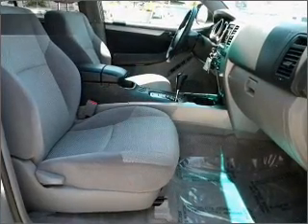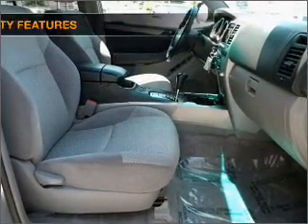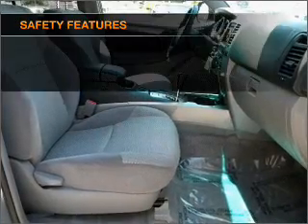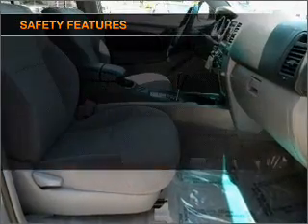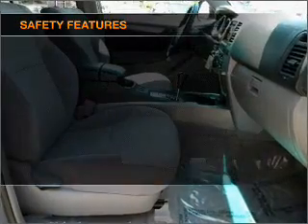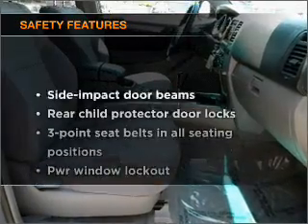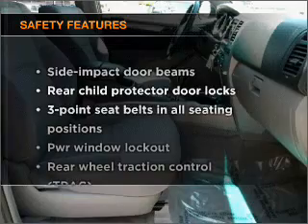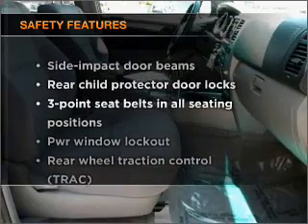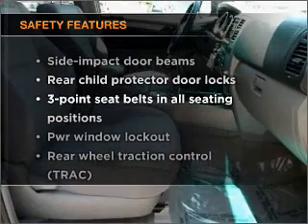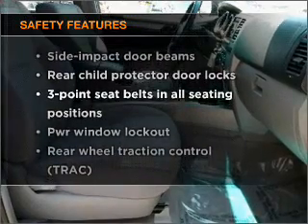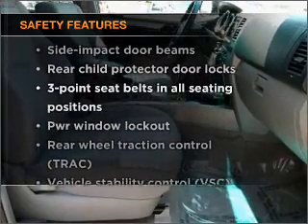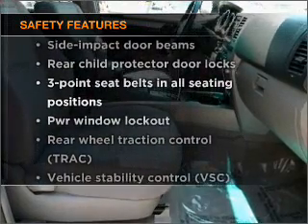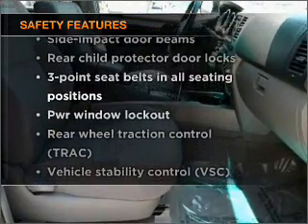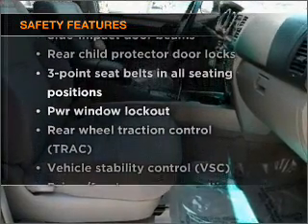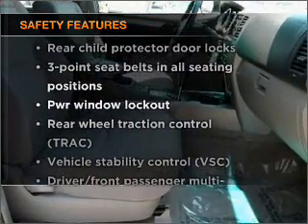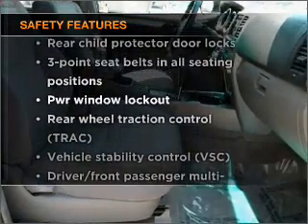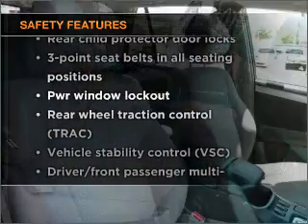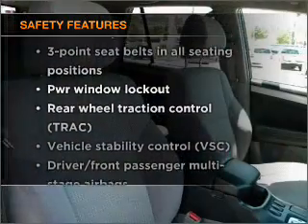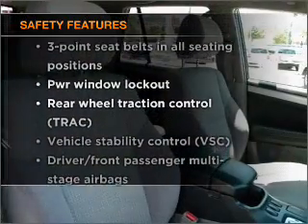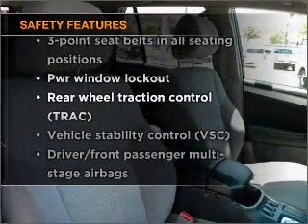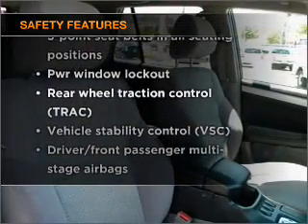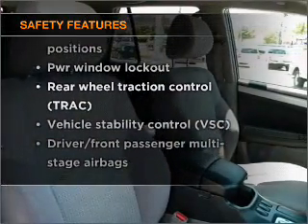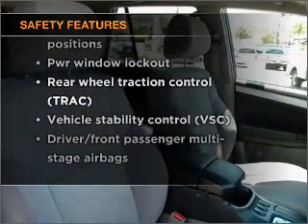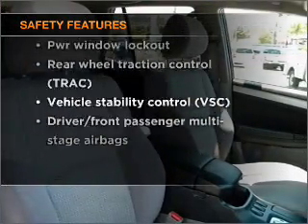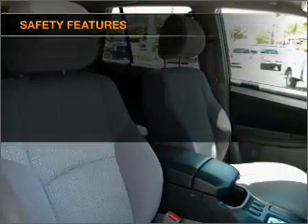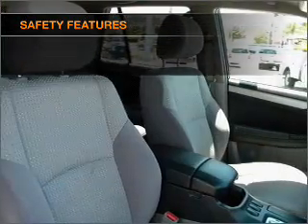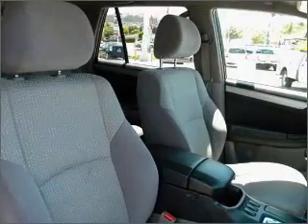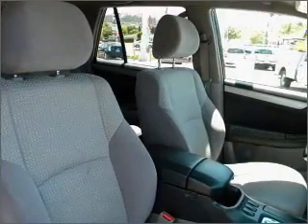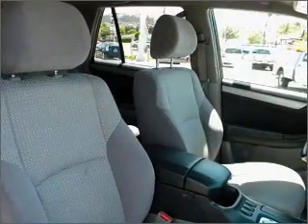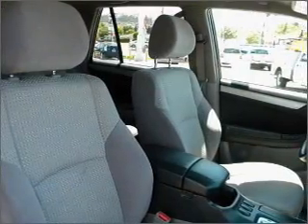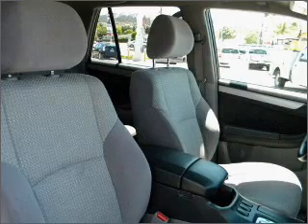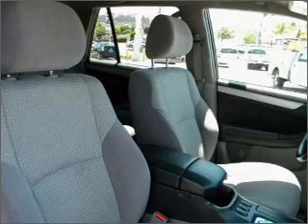If safety is a high priority, rest assured knowing that these top safety components are included: stability control.